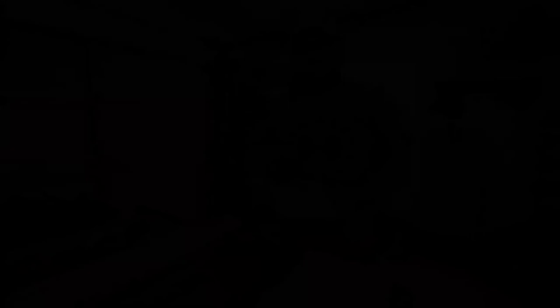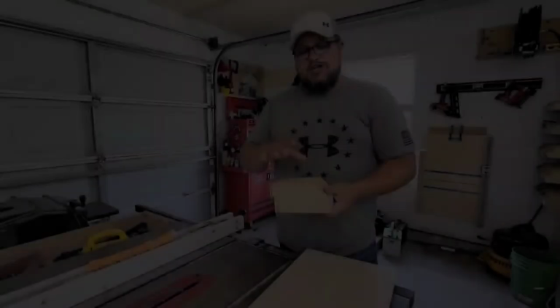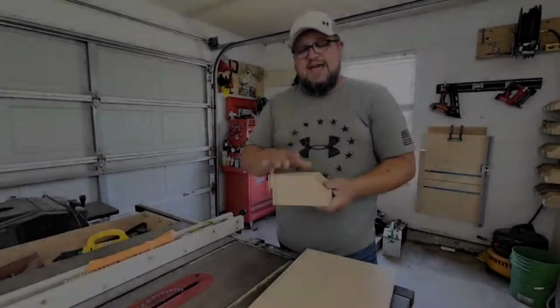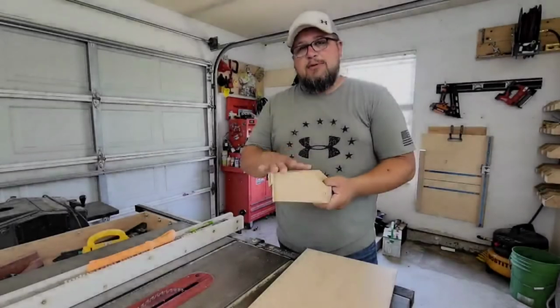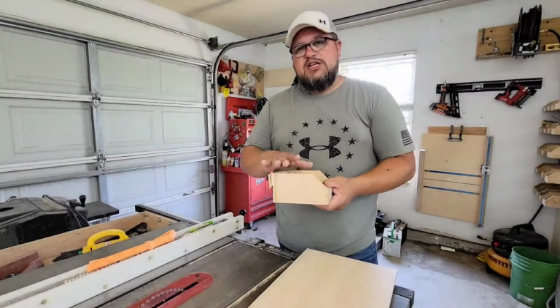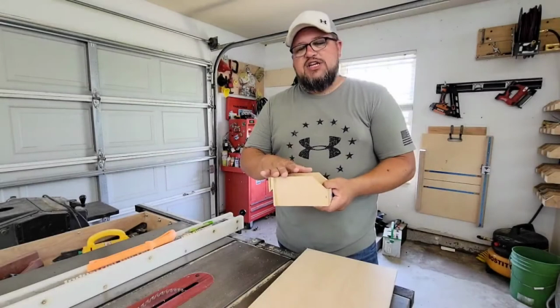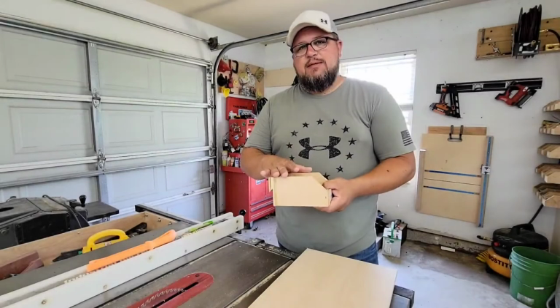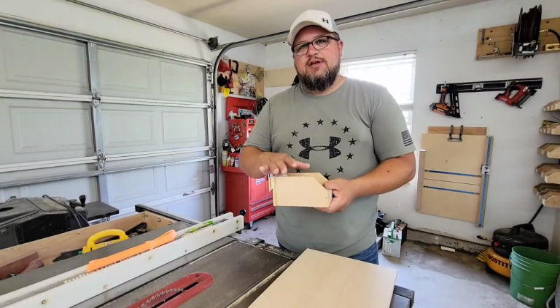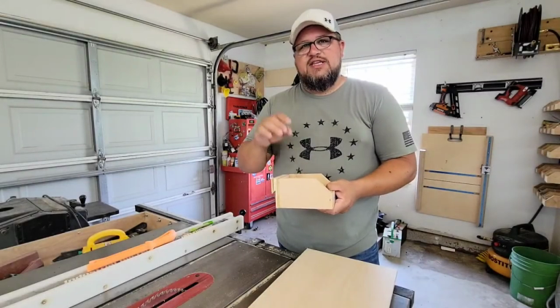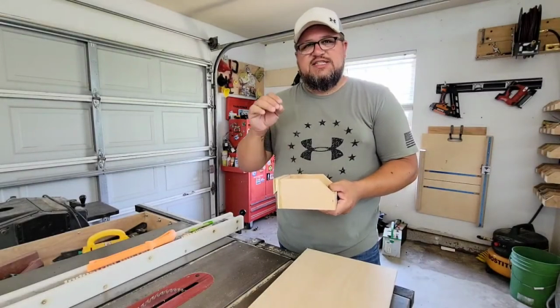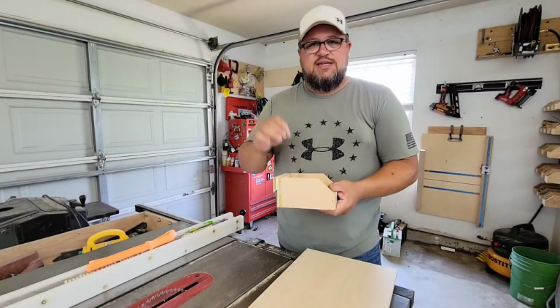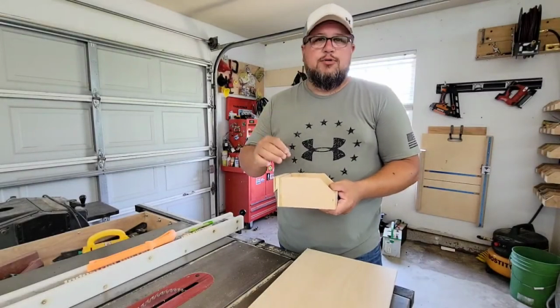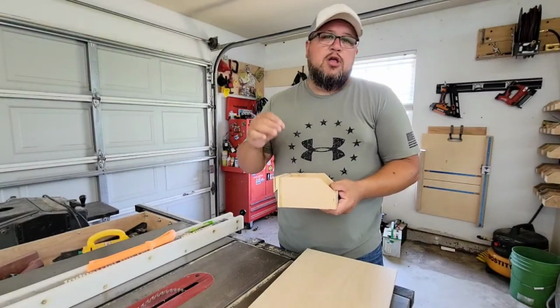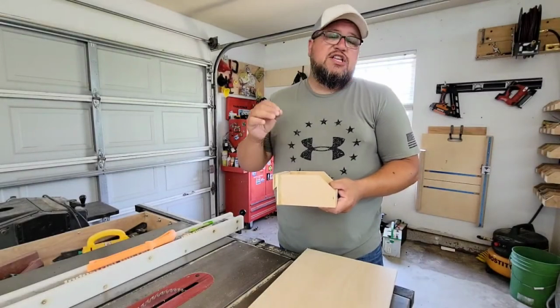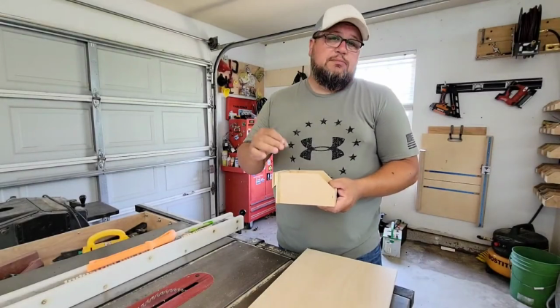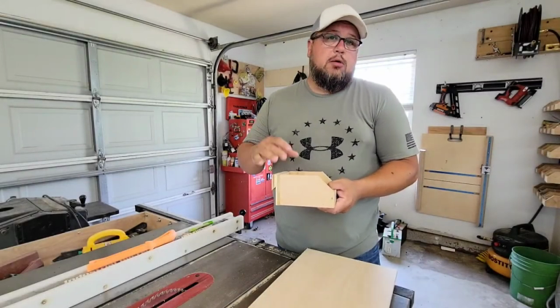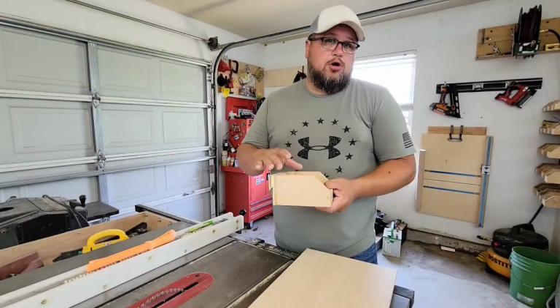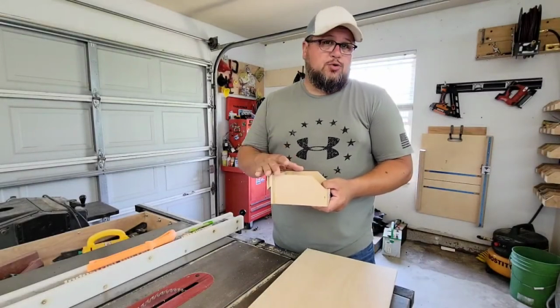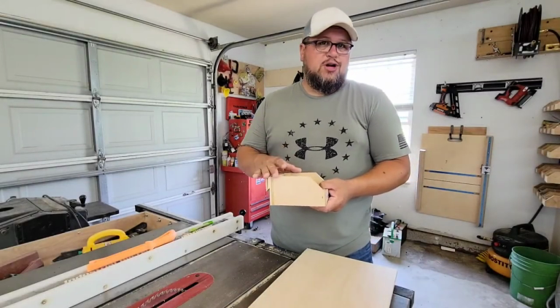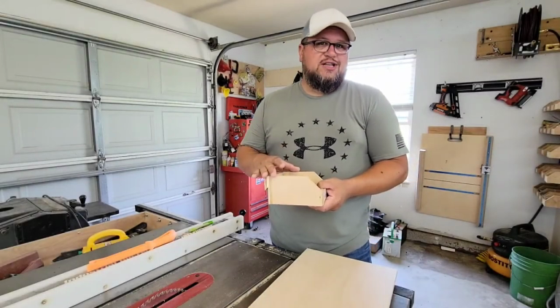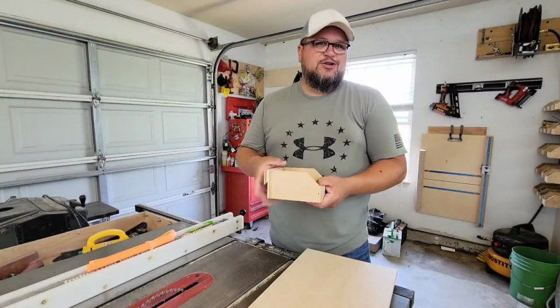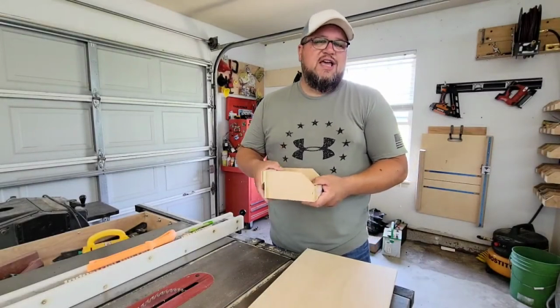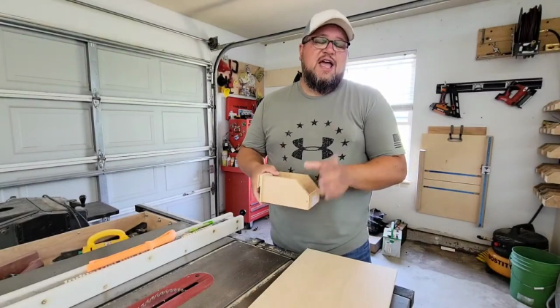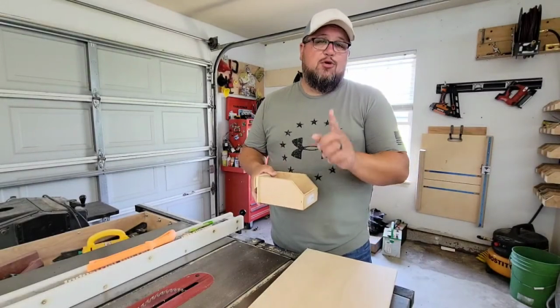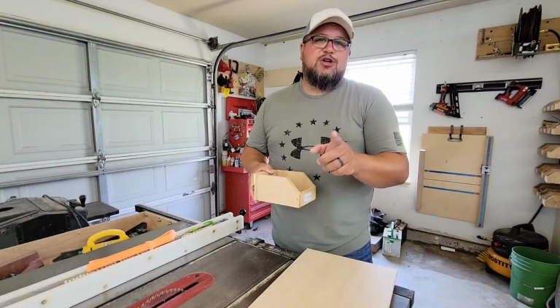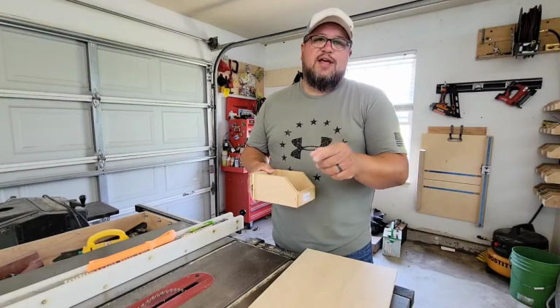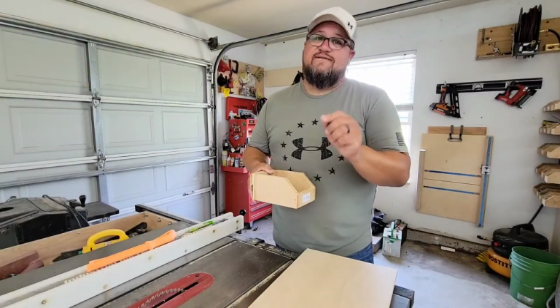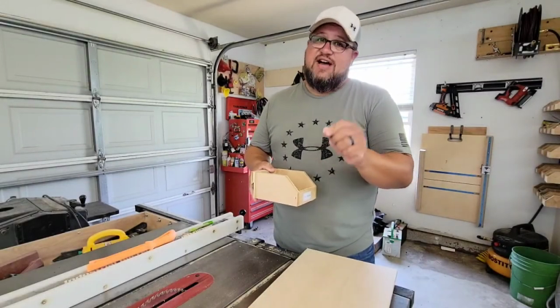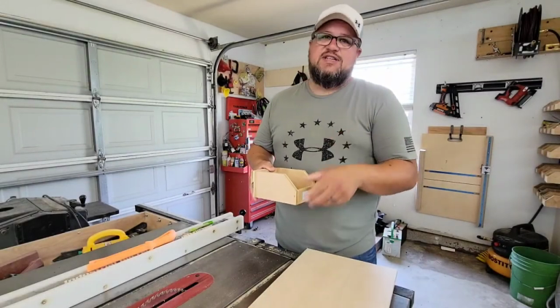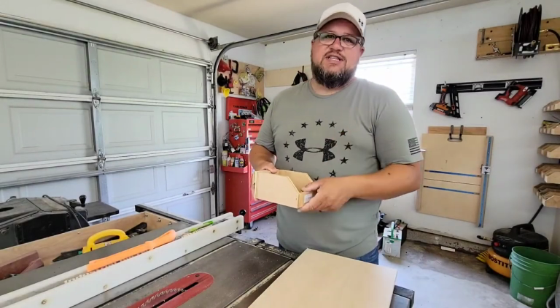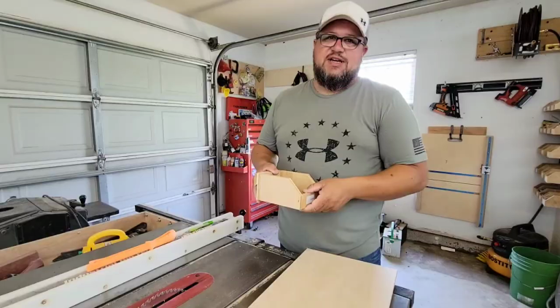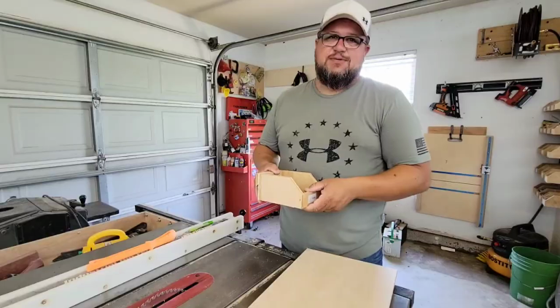Today I'm going to teach you how to build these simple small parts organizers, and we're going to do it in five easy steps.